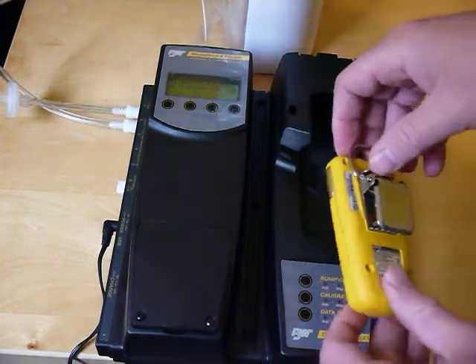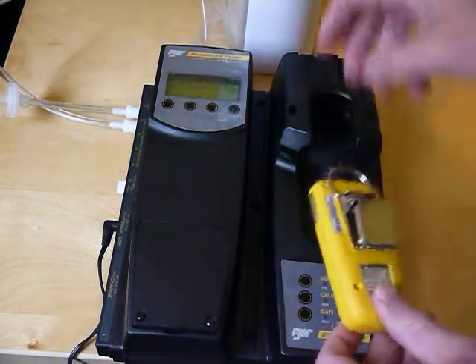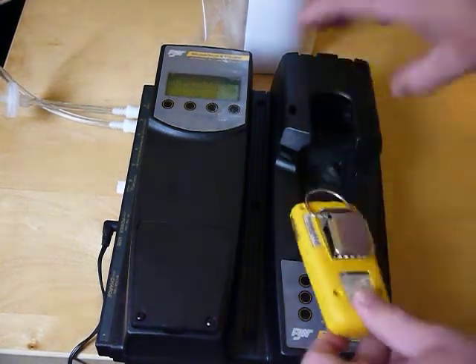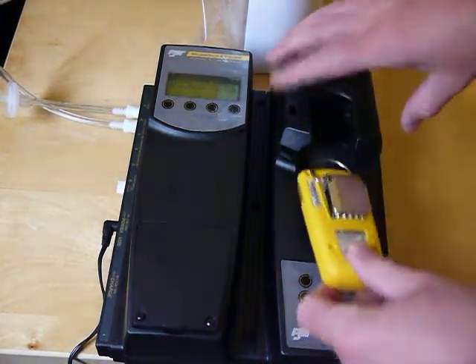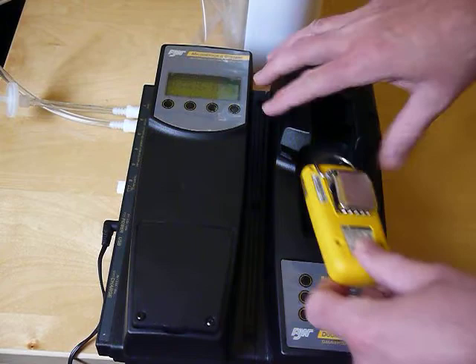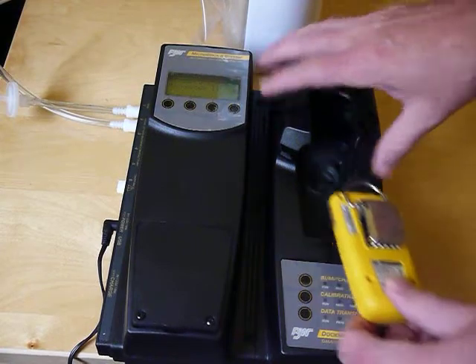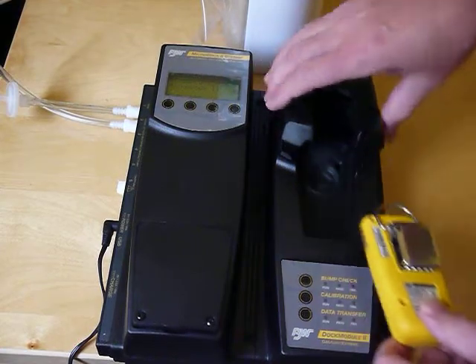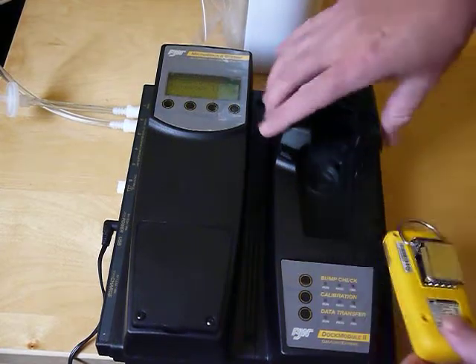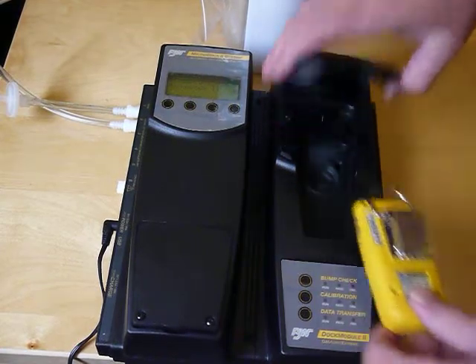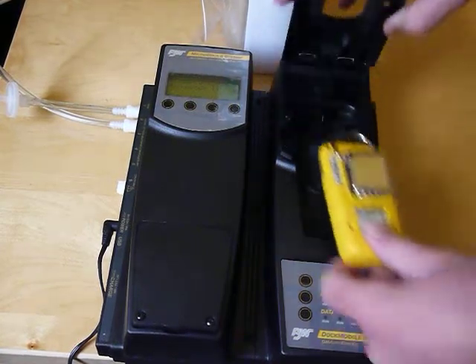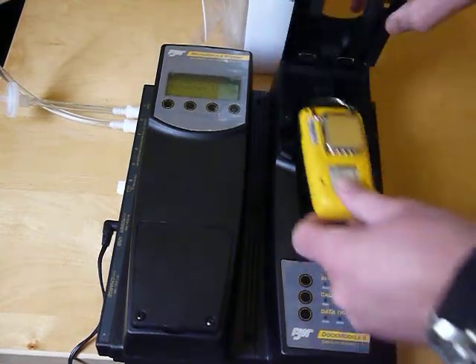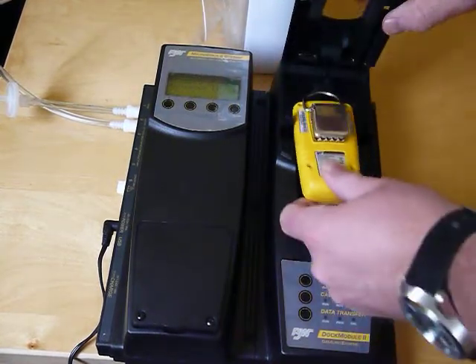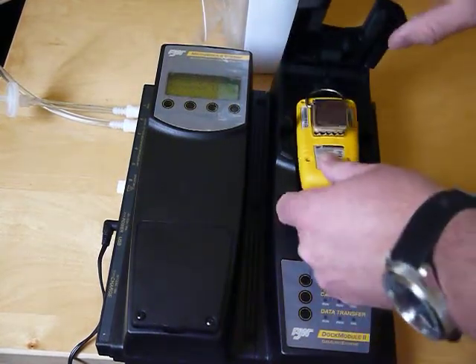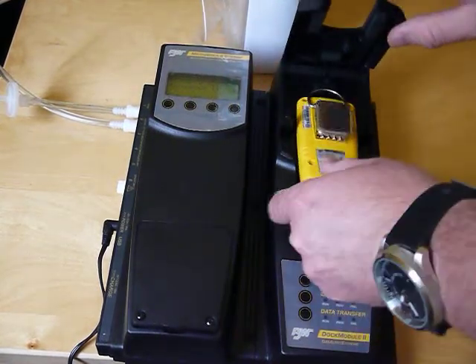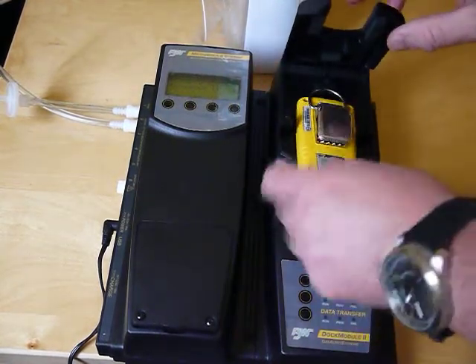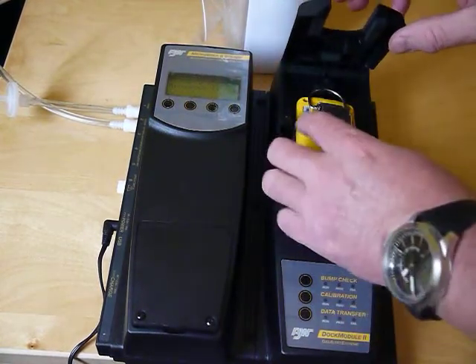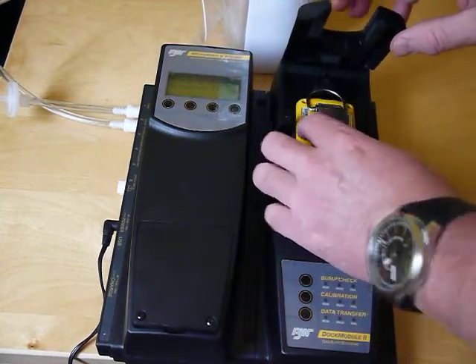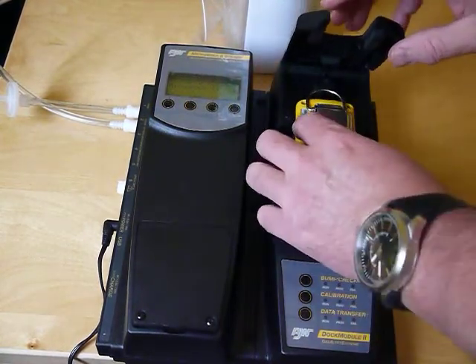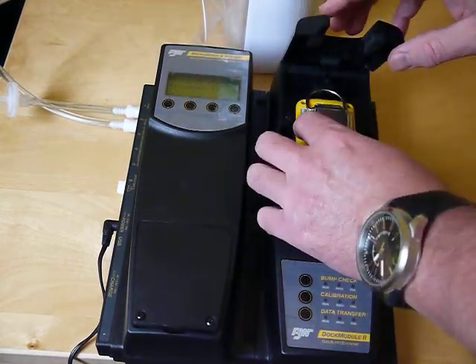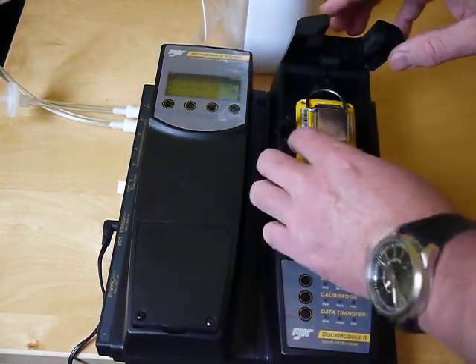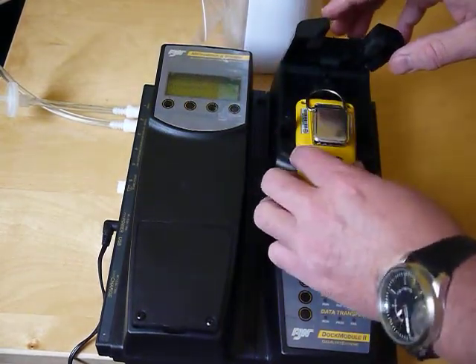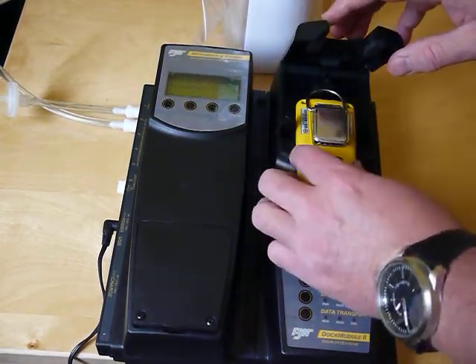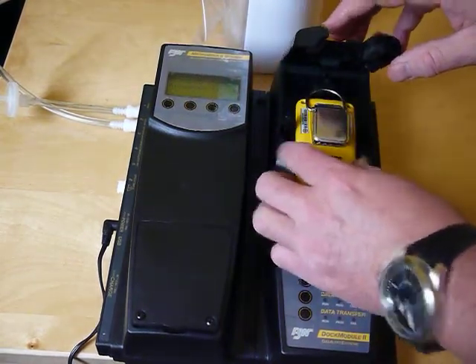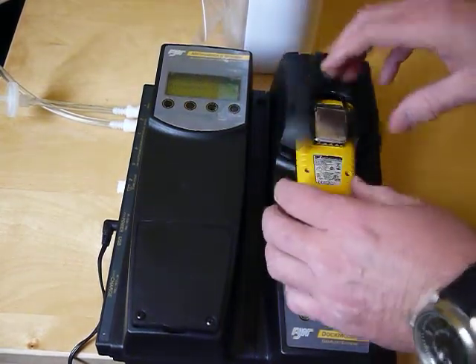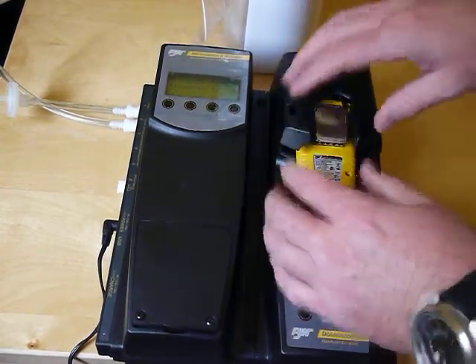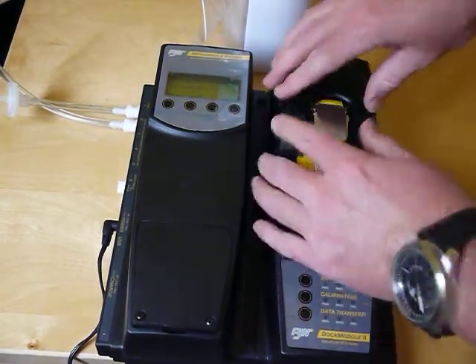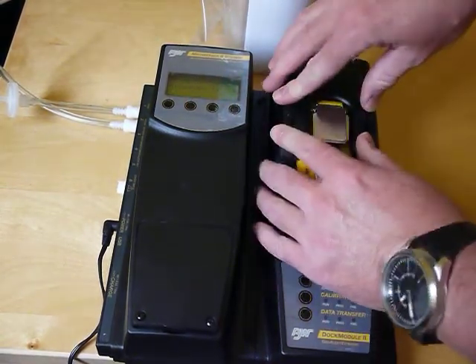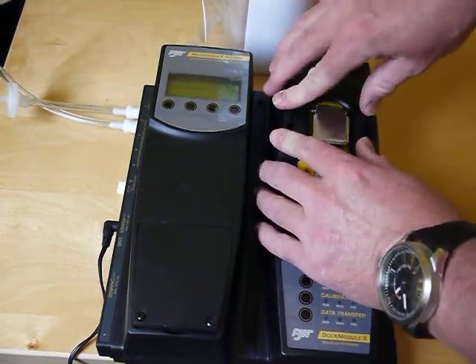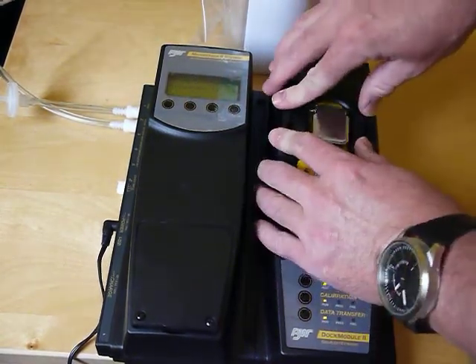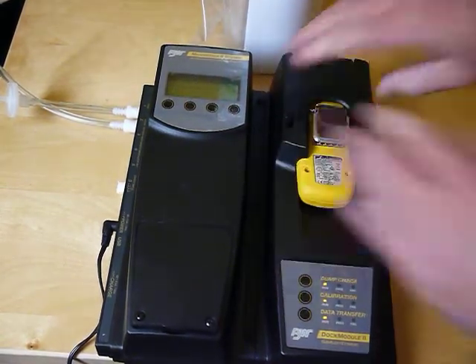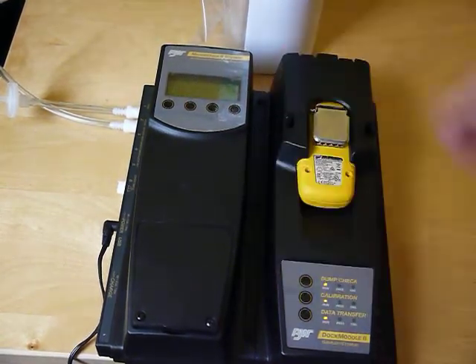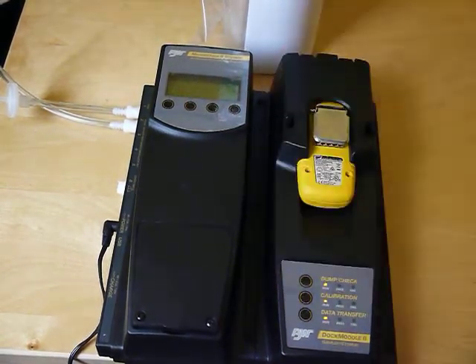Take this — this pops open — put this in, put it down.